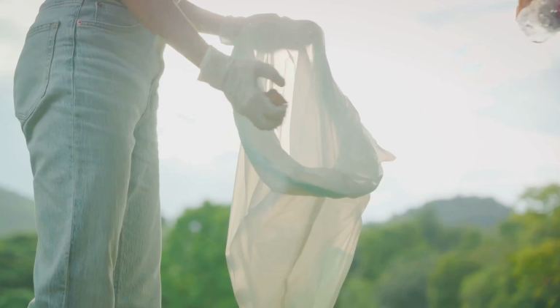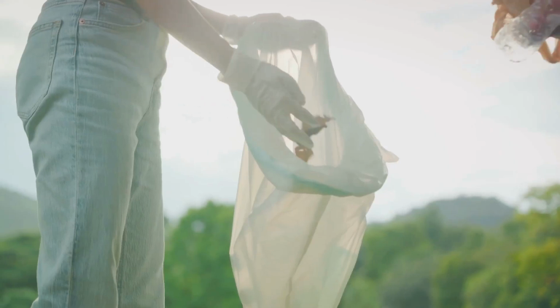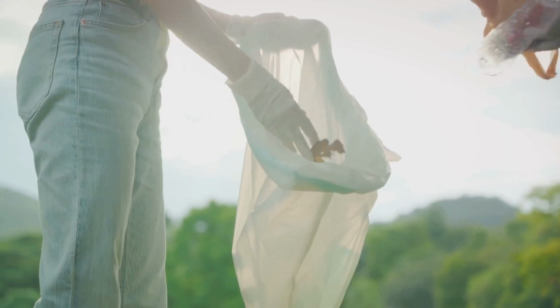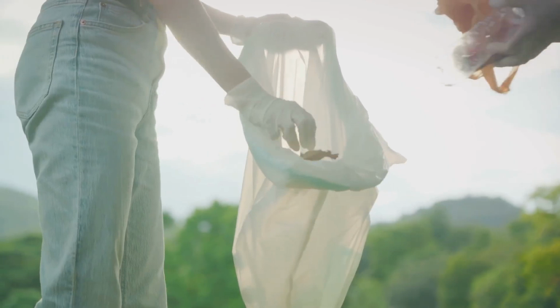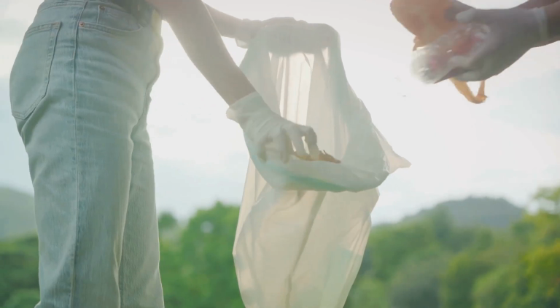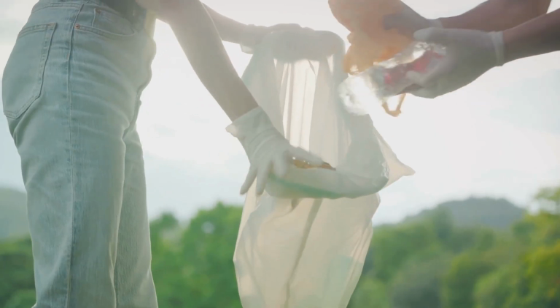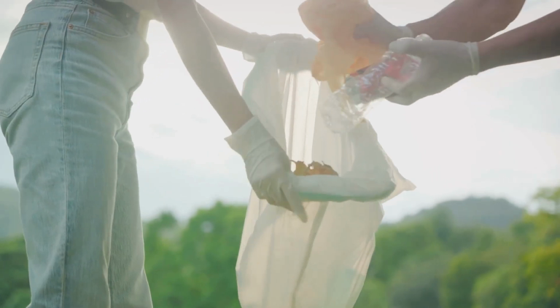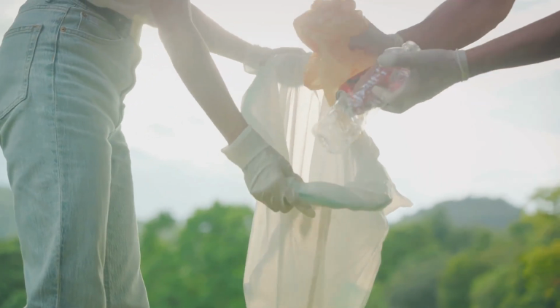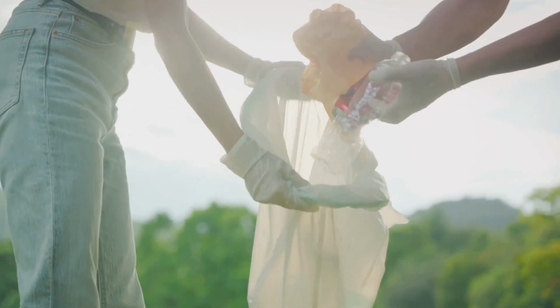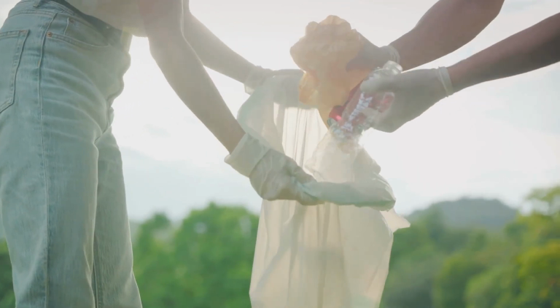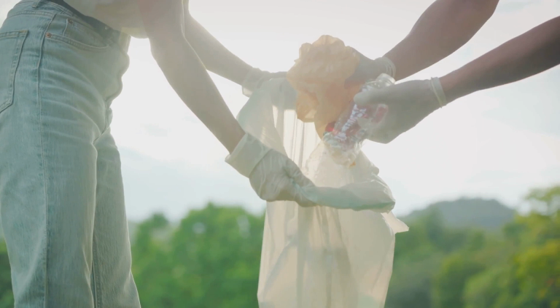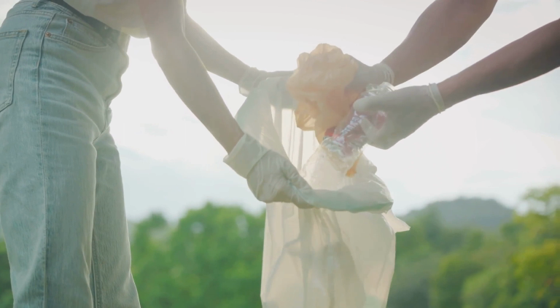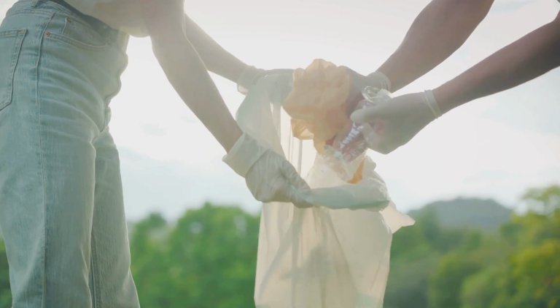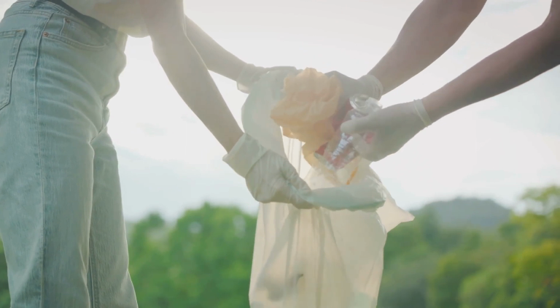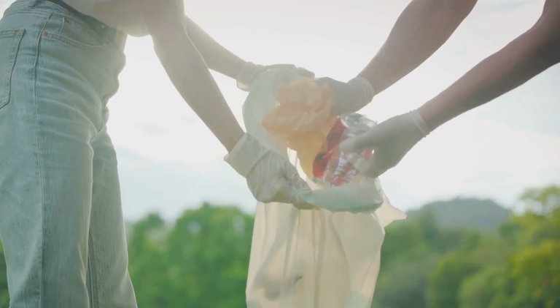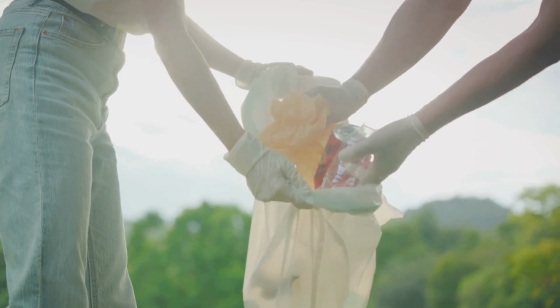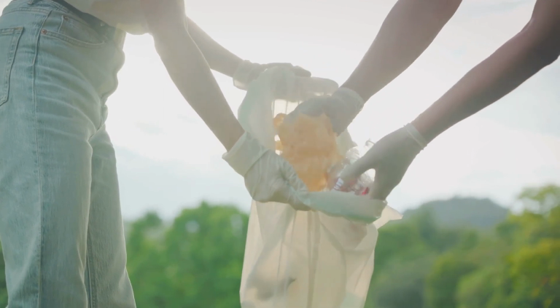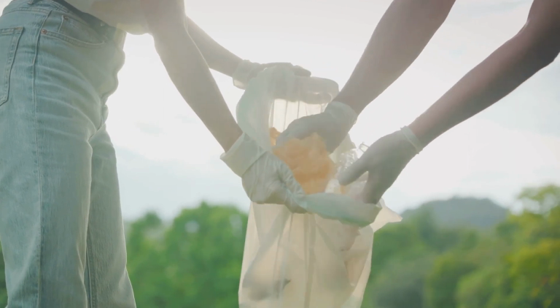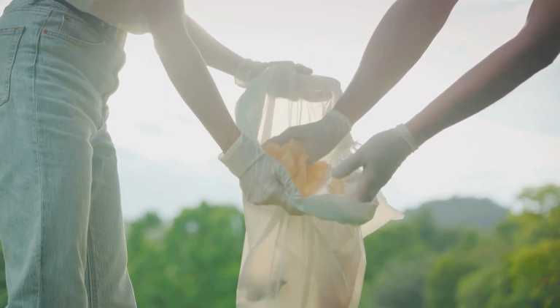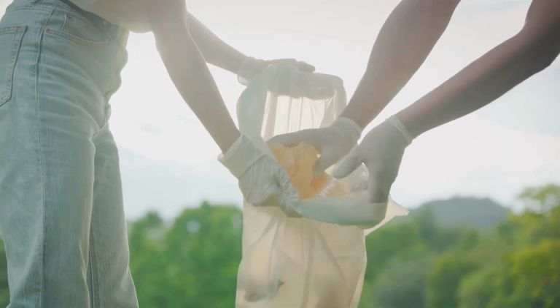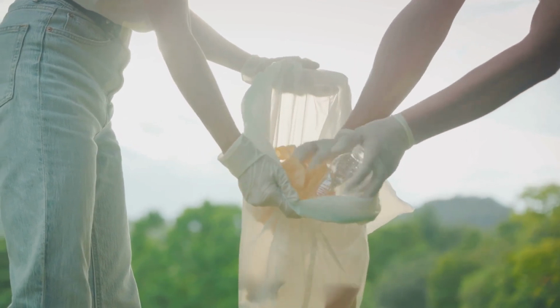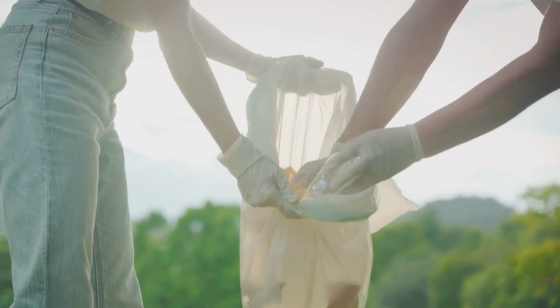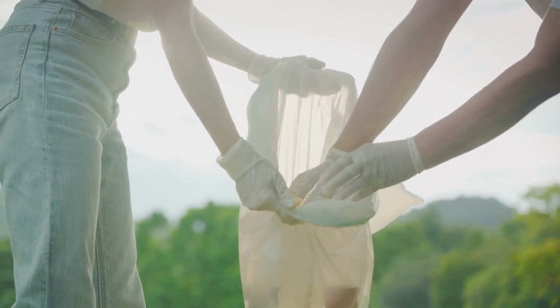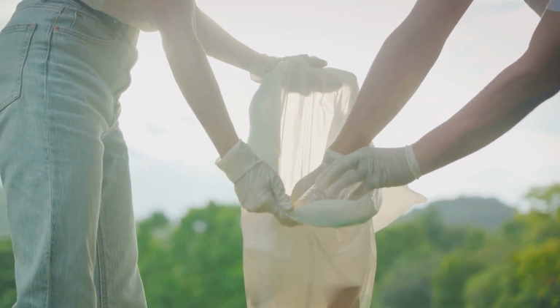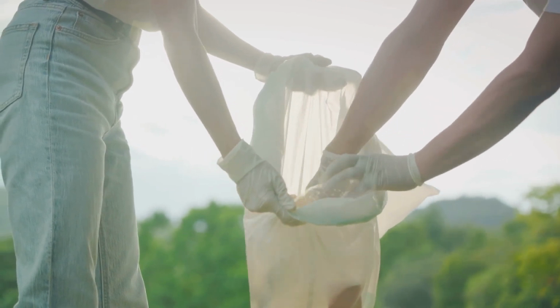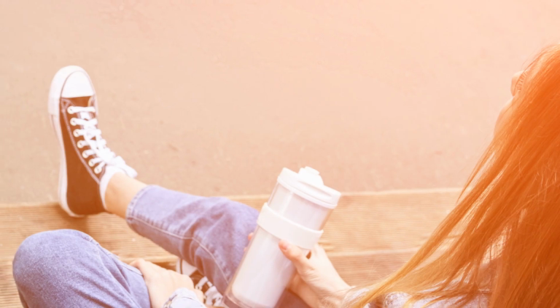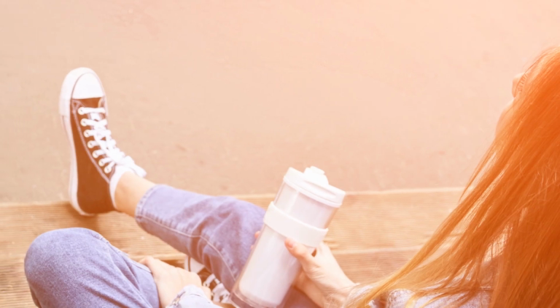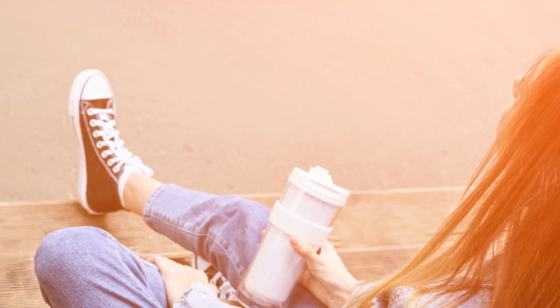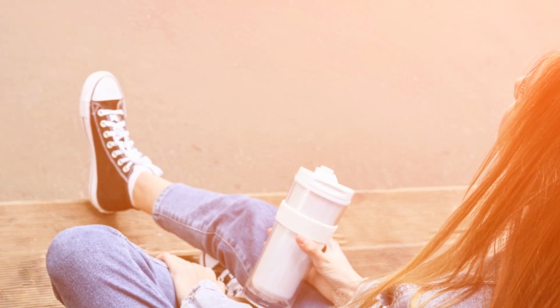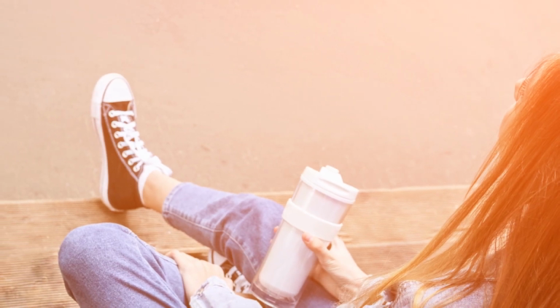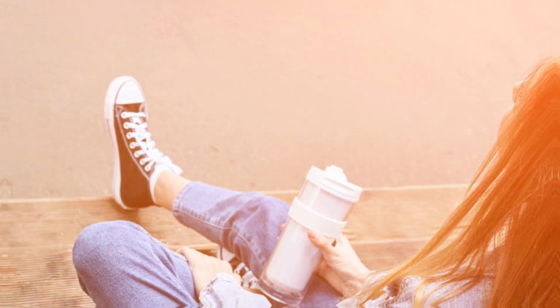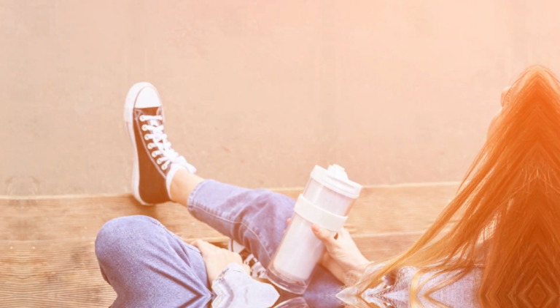This challenge is not about perfection — it's about making conscious choices. Every small step counts. It's about progress, not perfection.